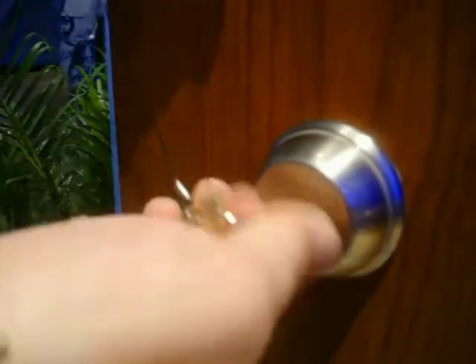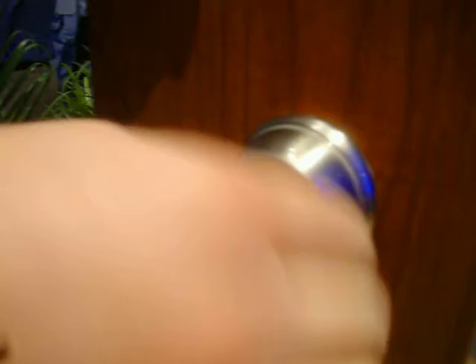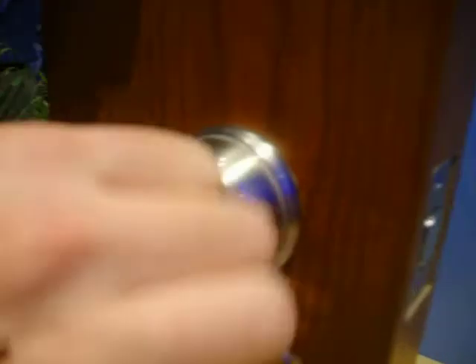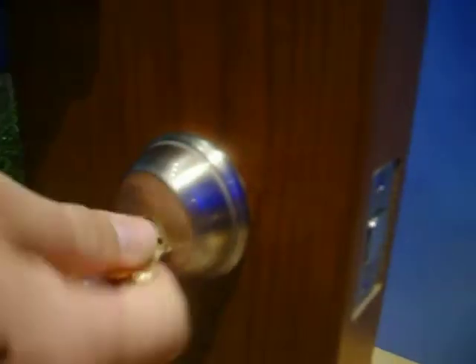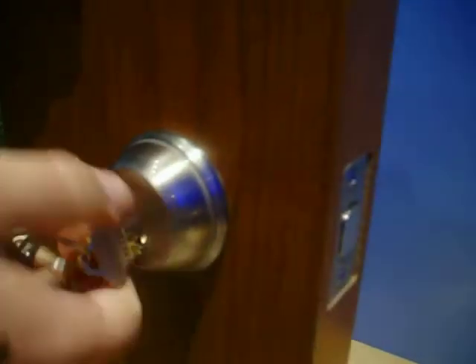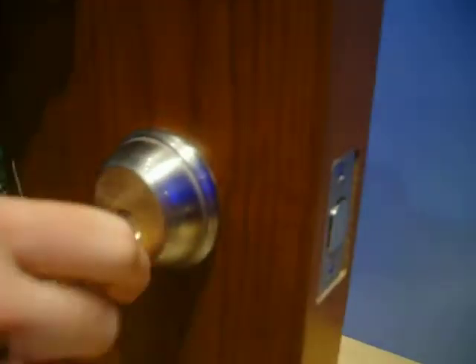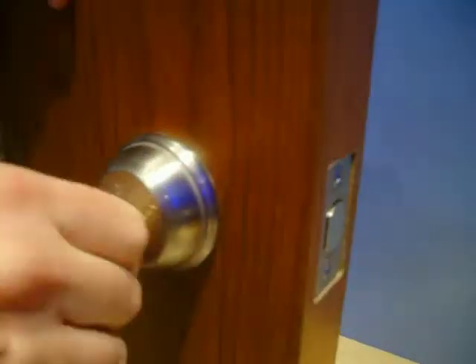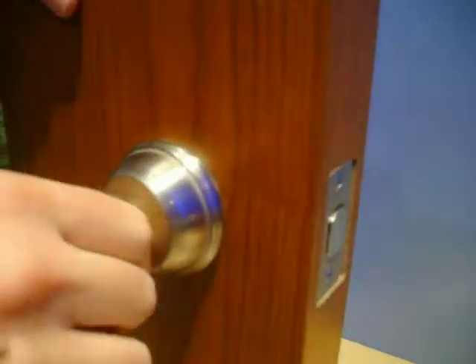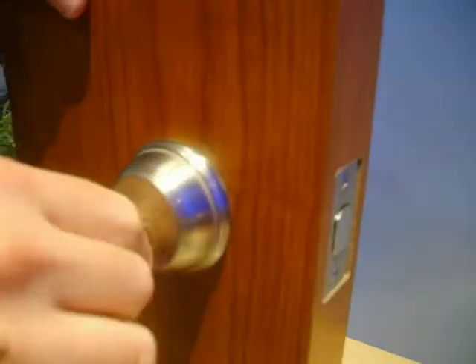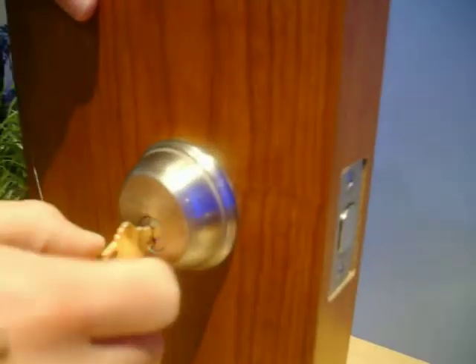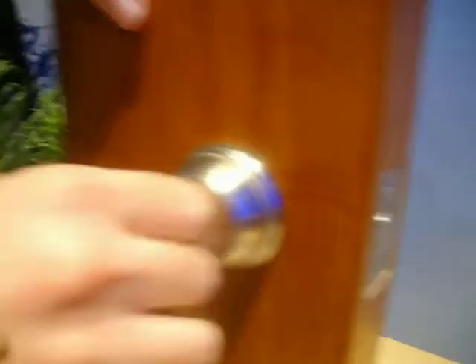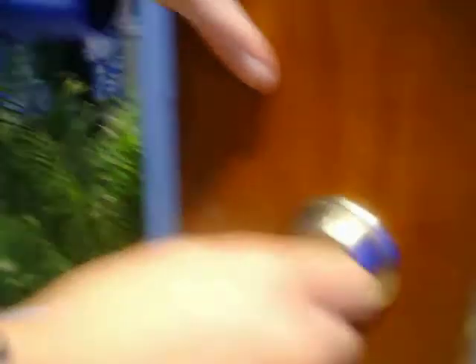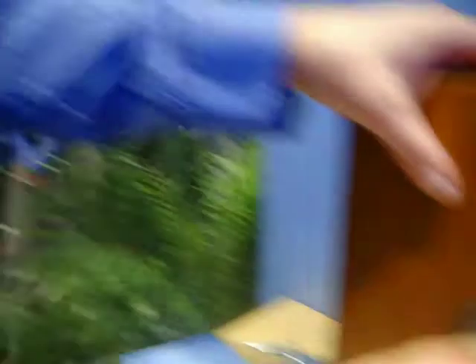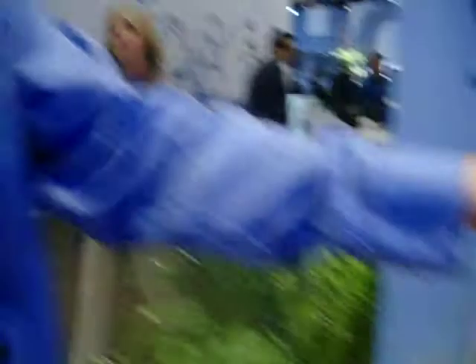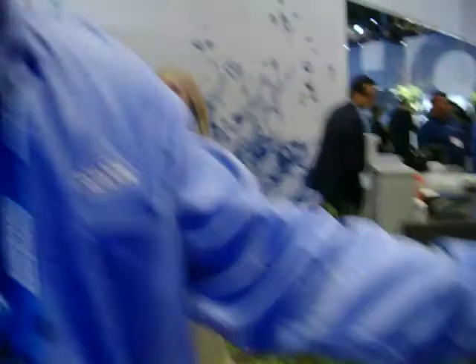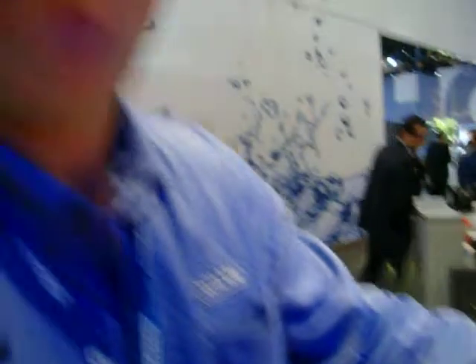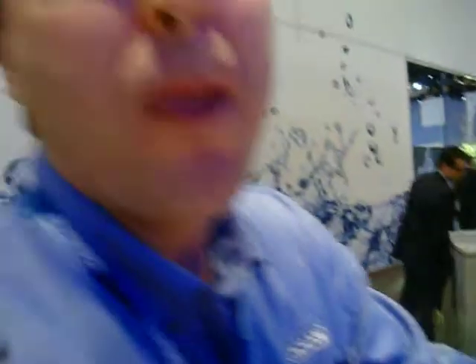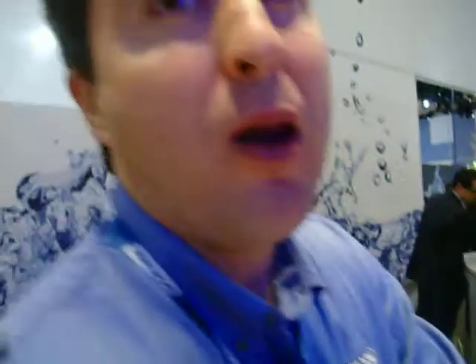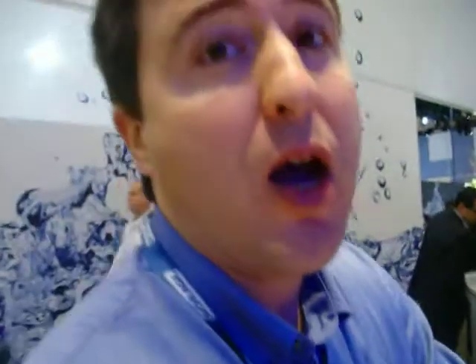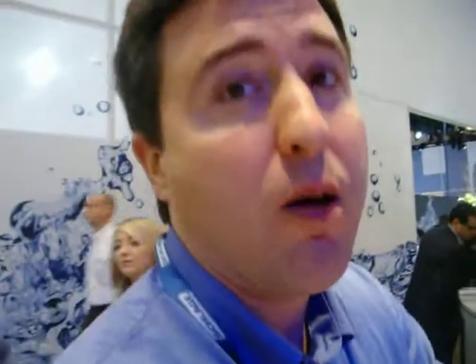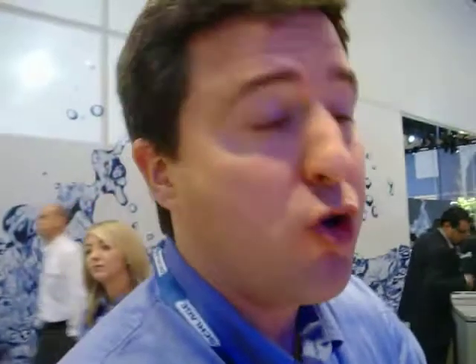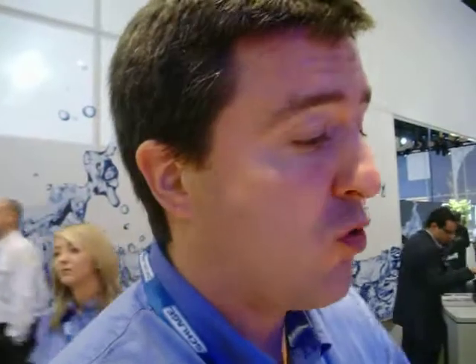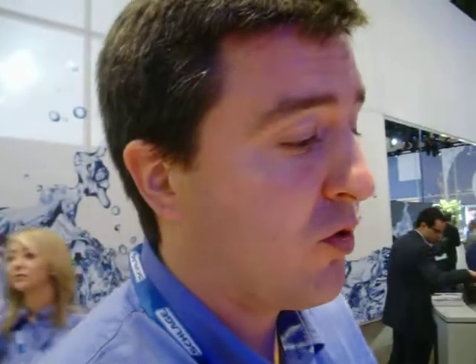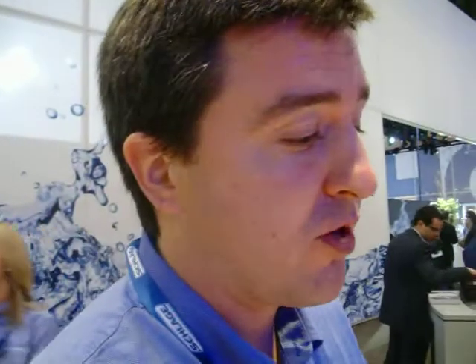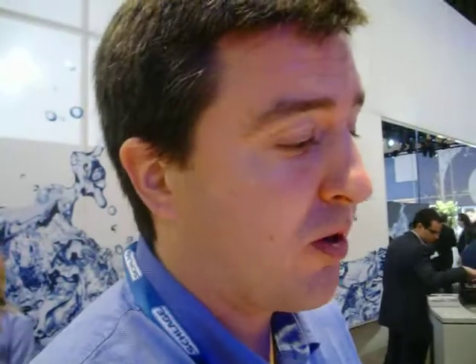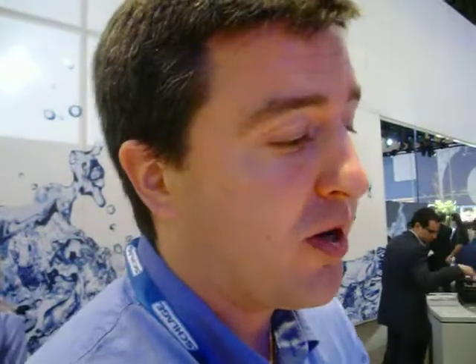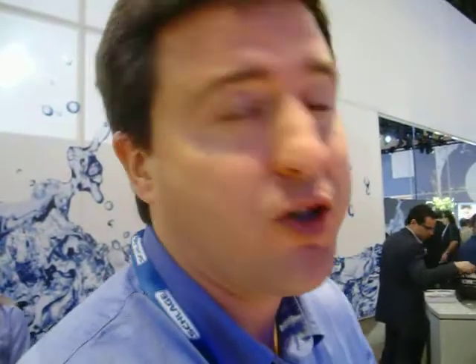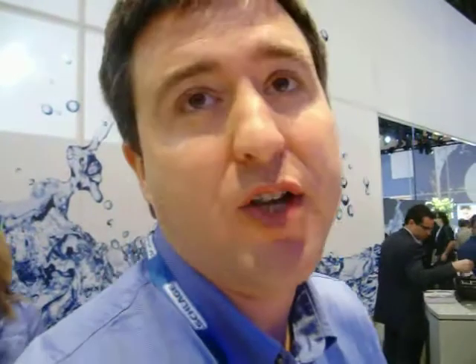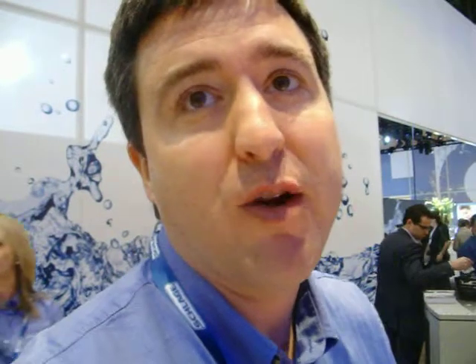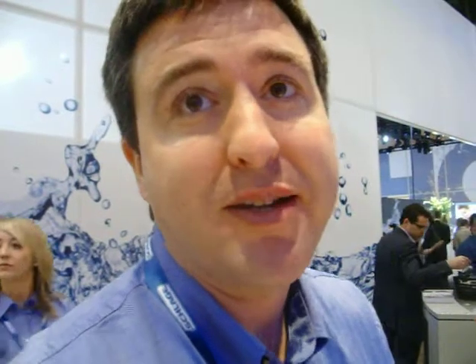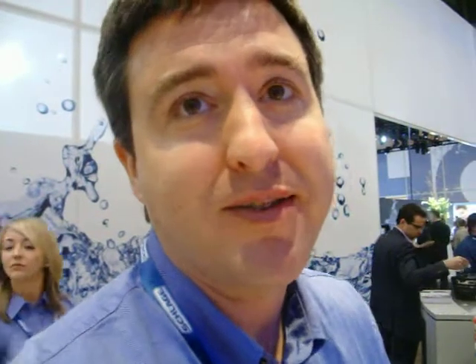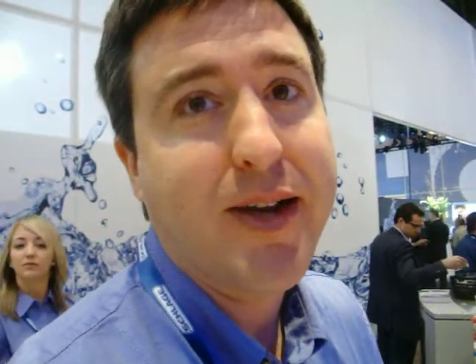So you don't have to have a locksmith come out to re-key your door anymore — you simply re-key it yourself in about 10 seconds.